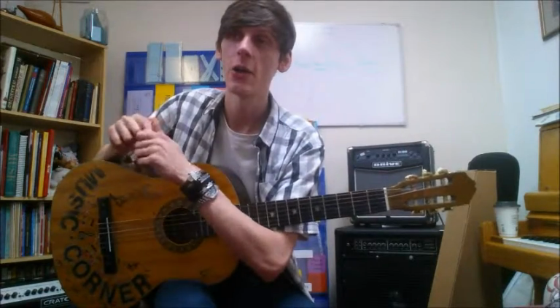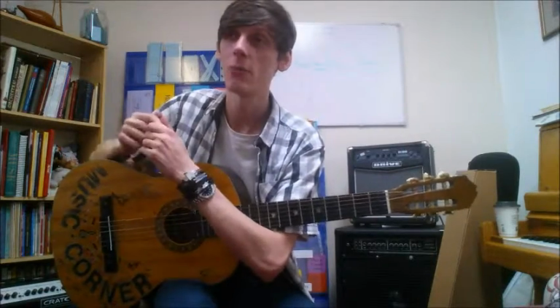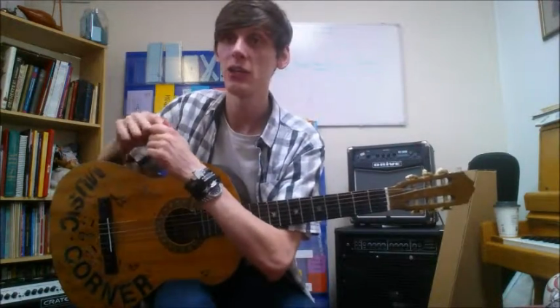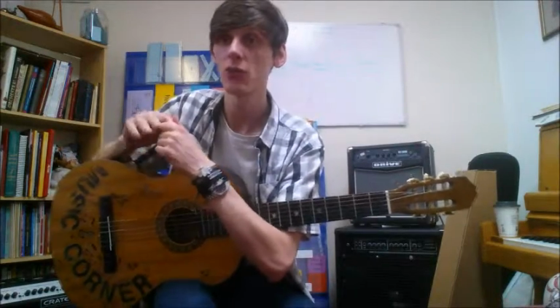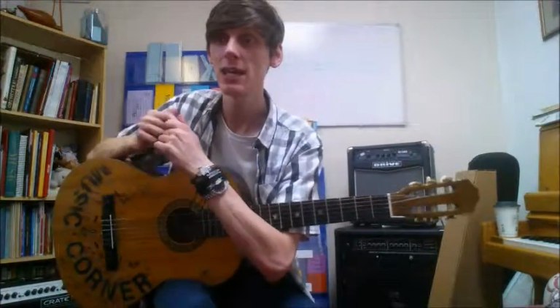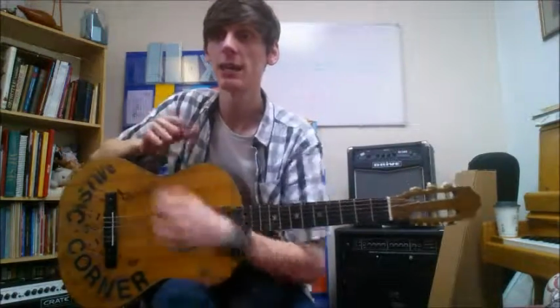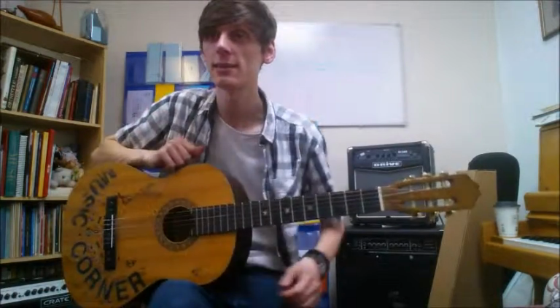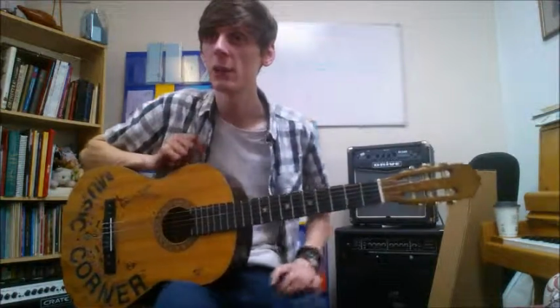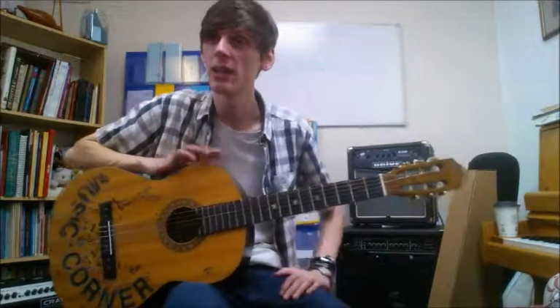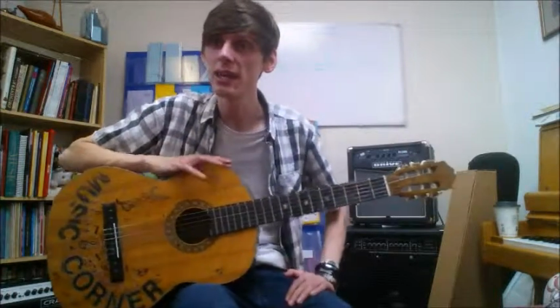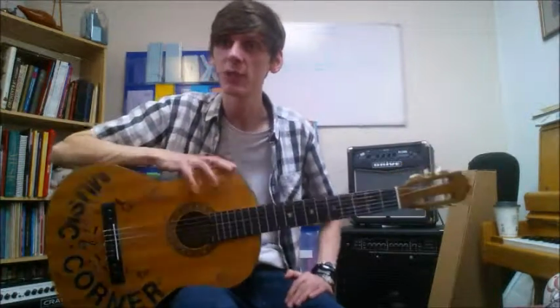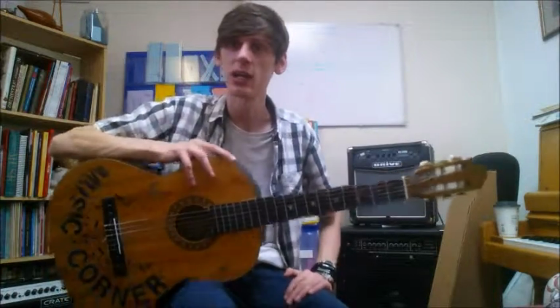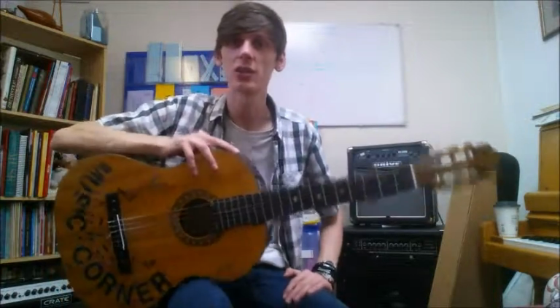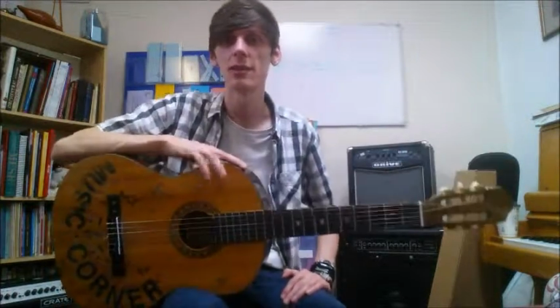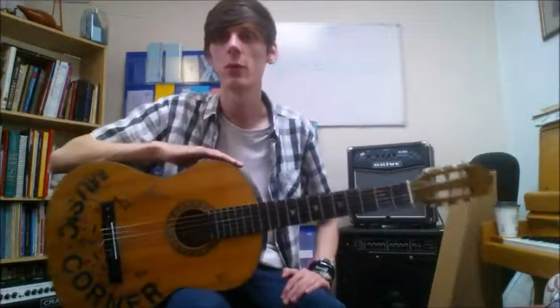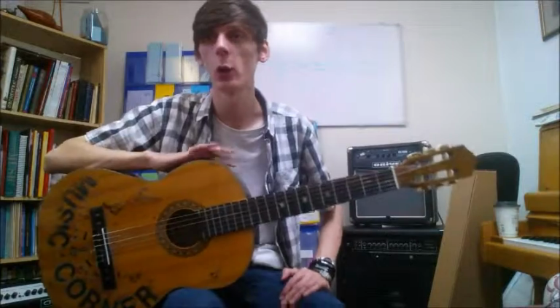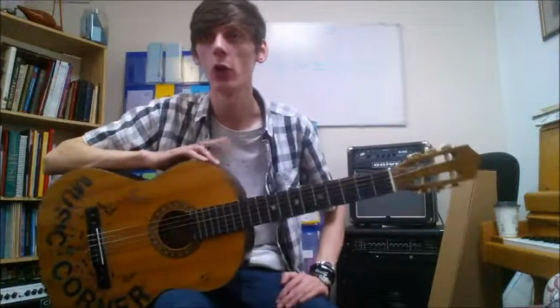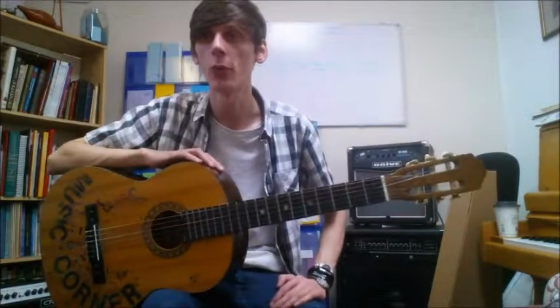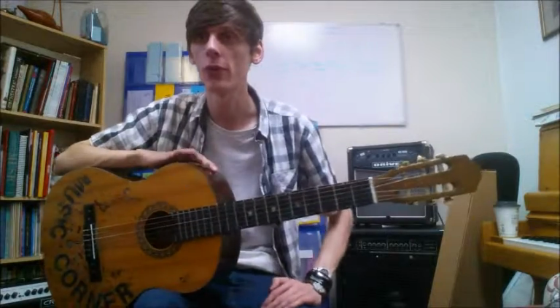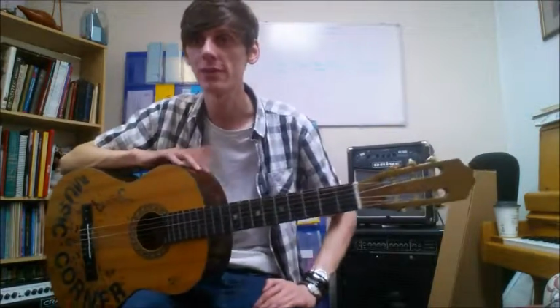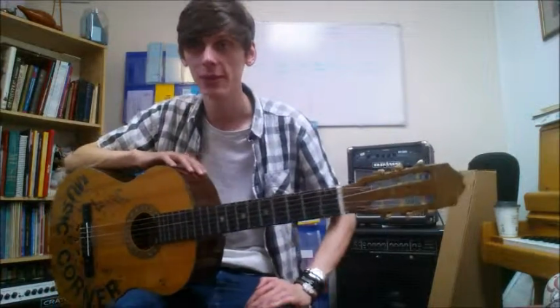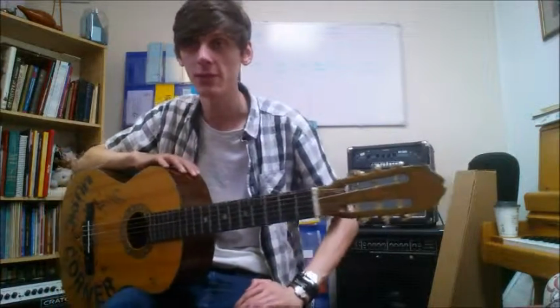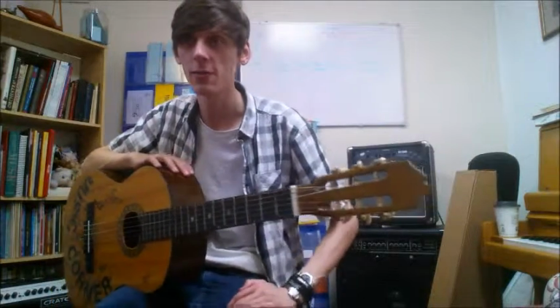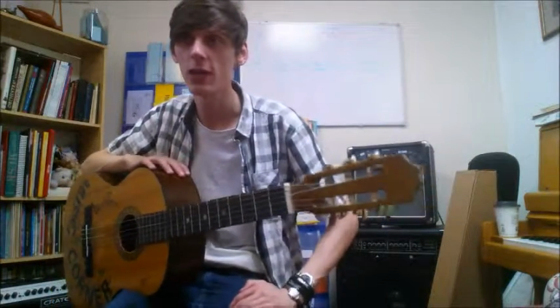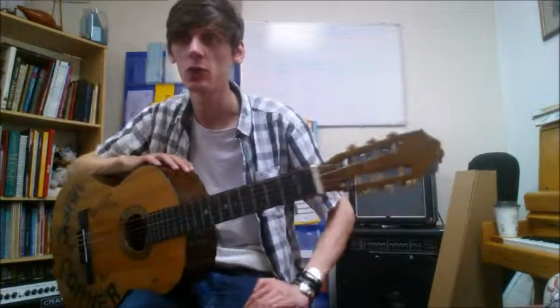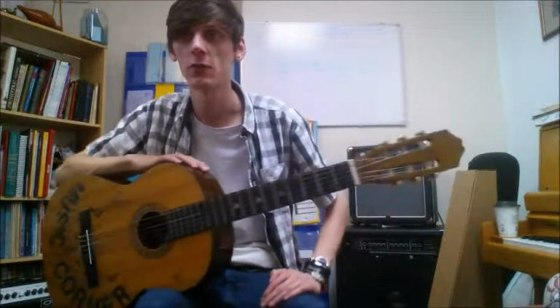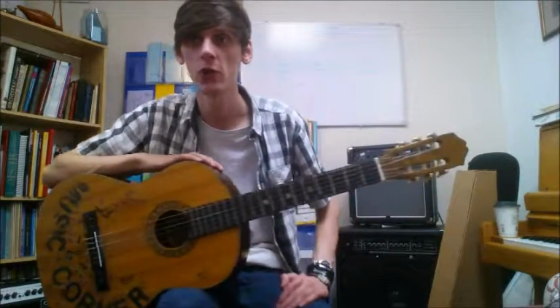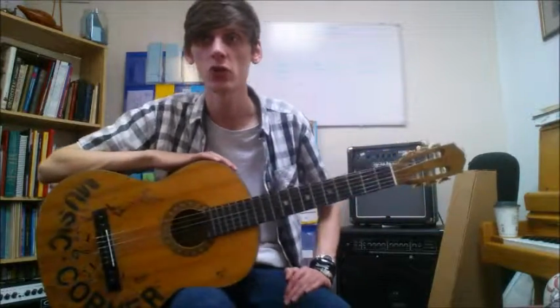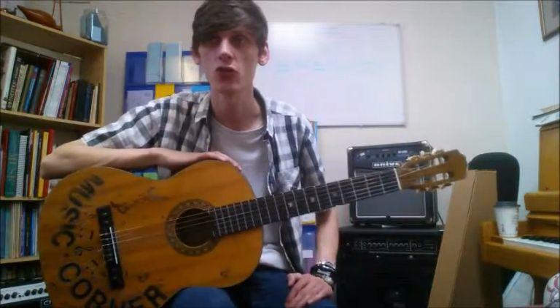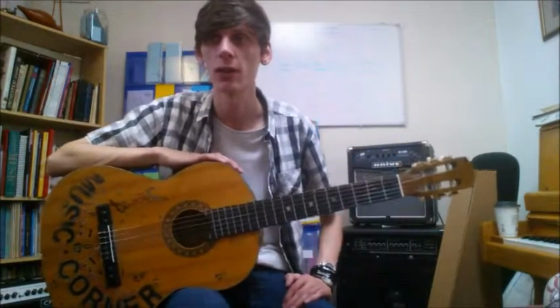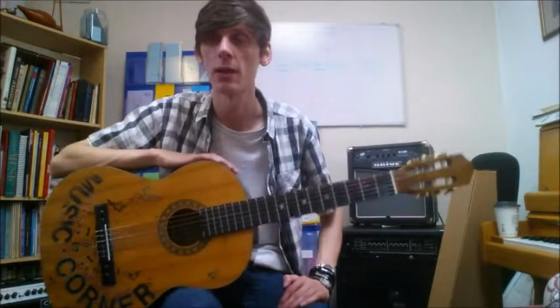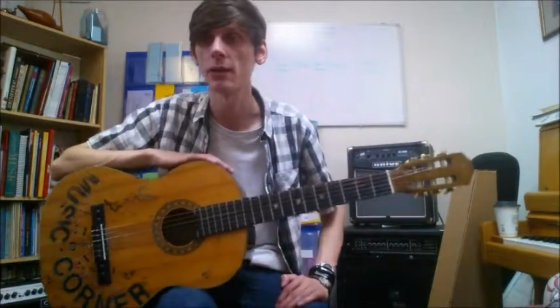We're on page three, and last time we did E and F March. Today we're following it up with the second piece on the page, which is First String Melody.